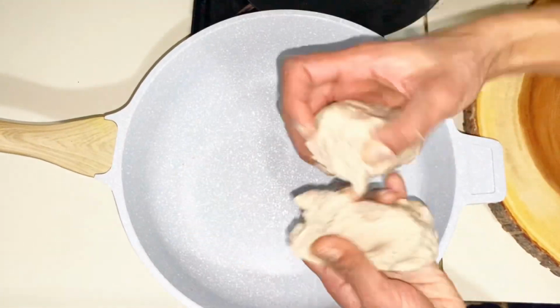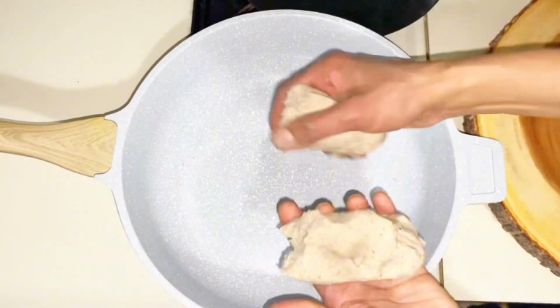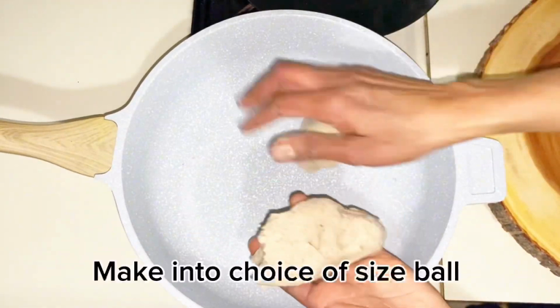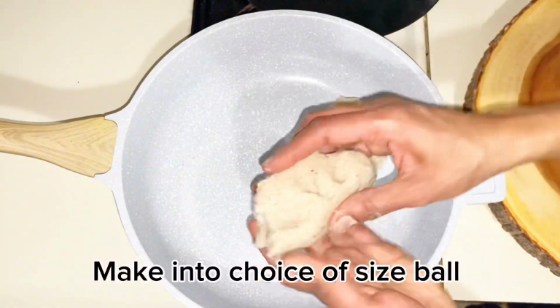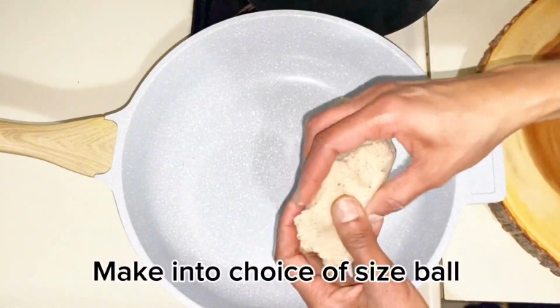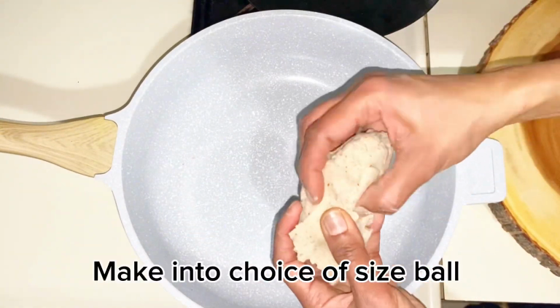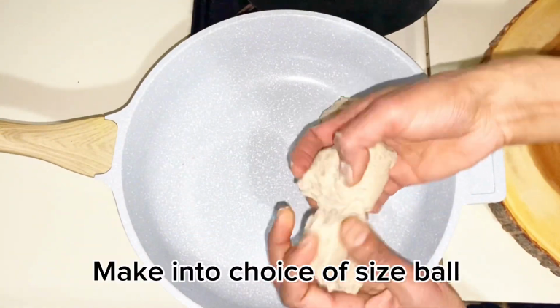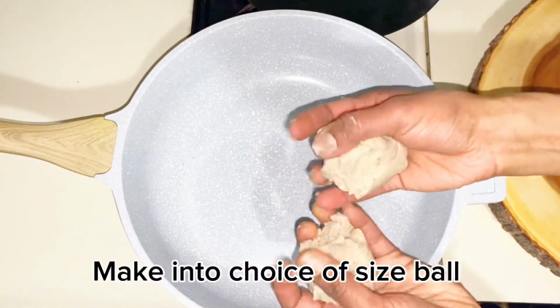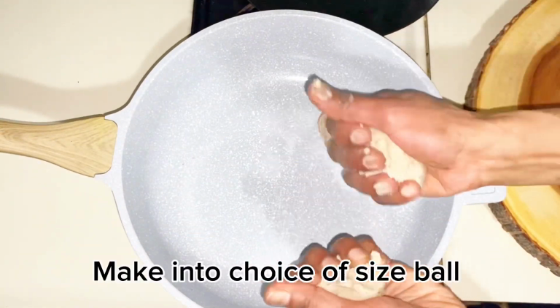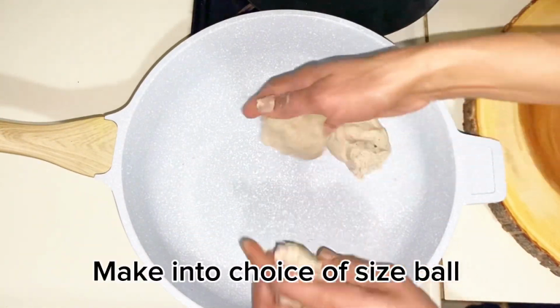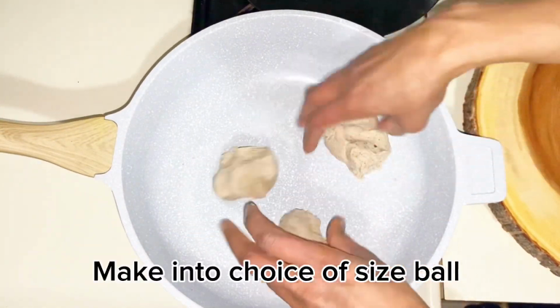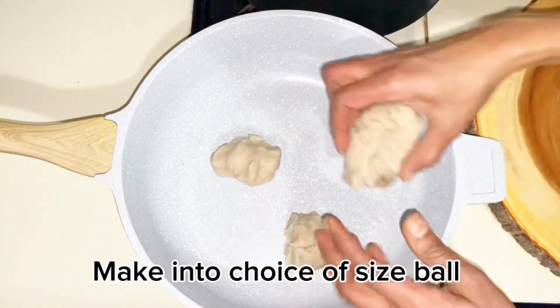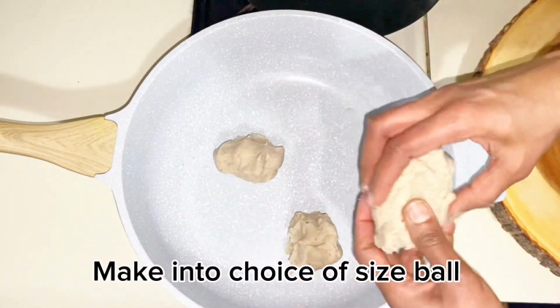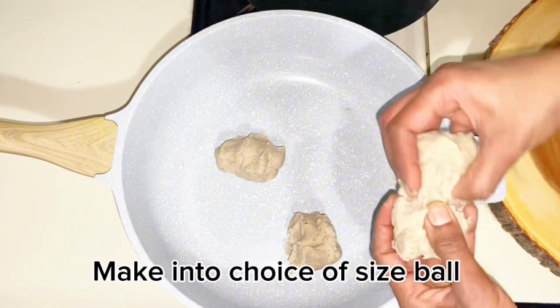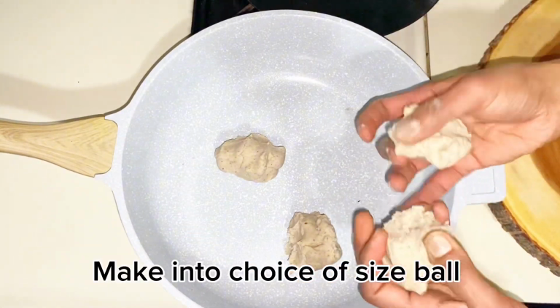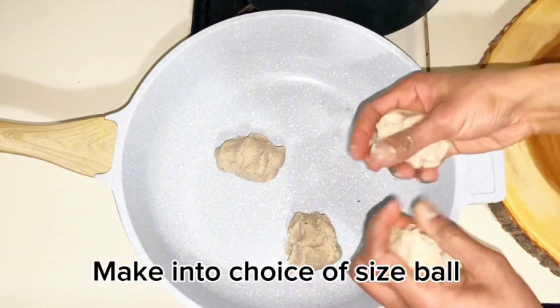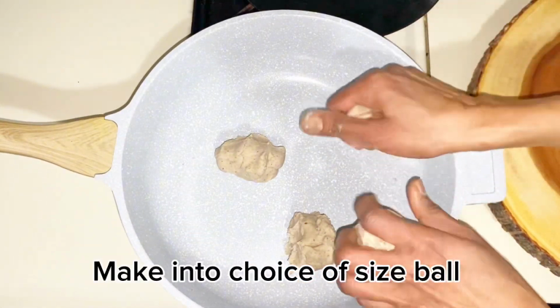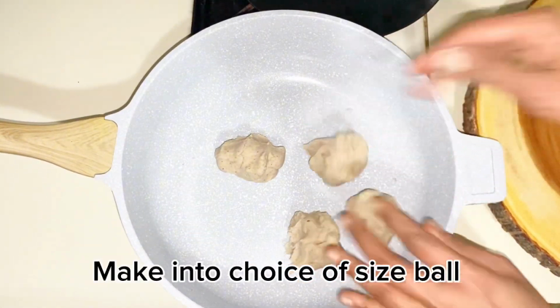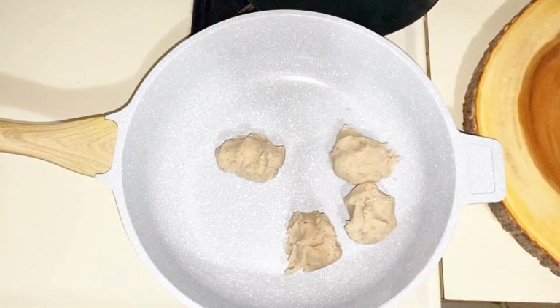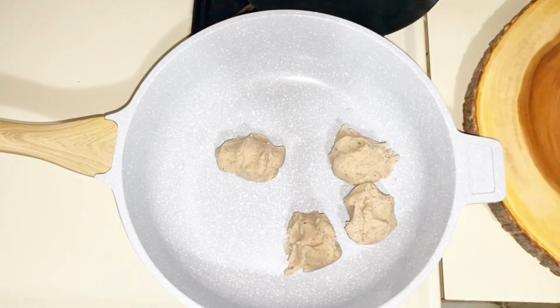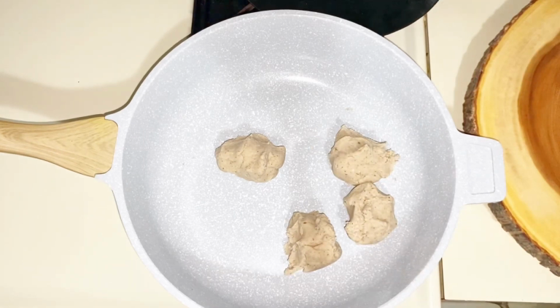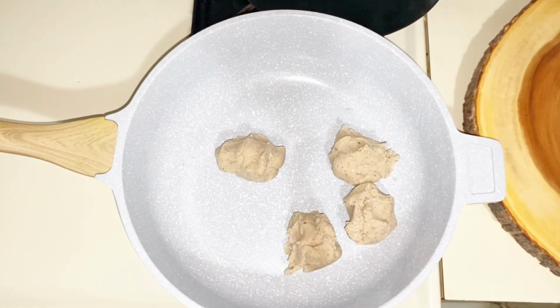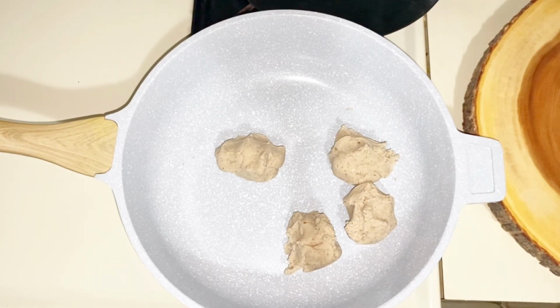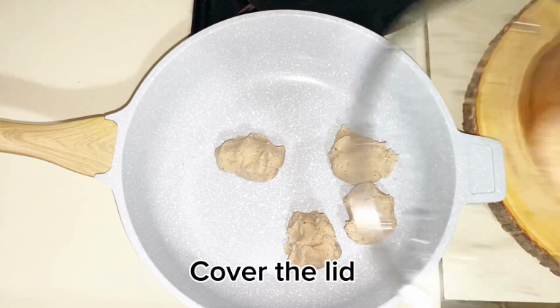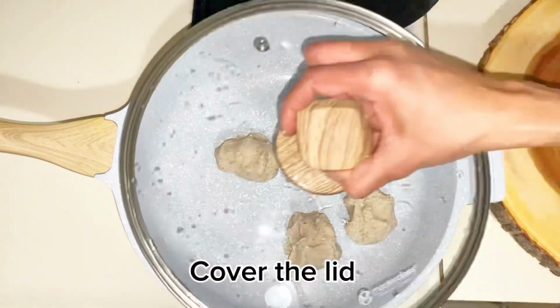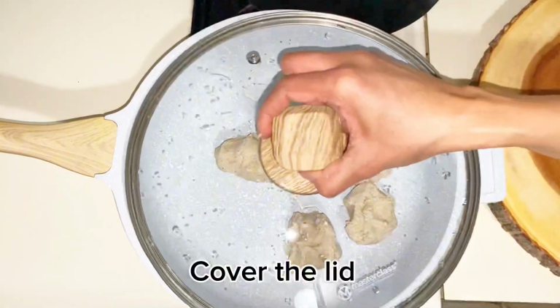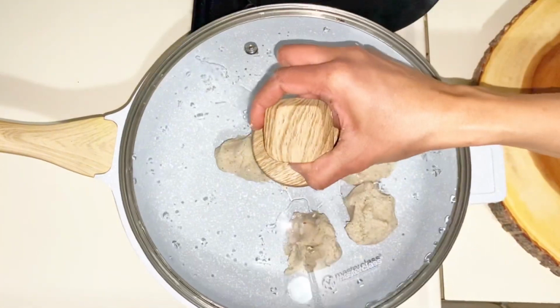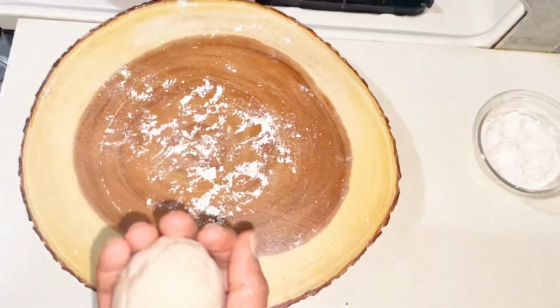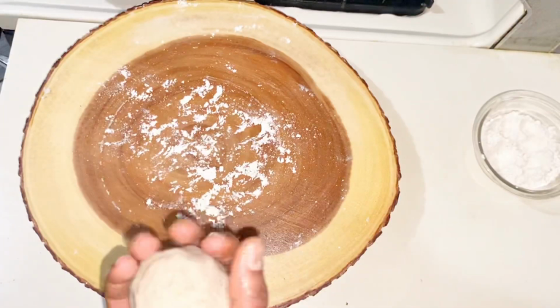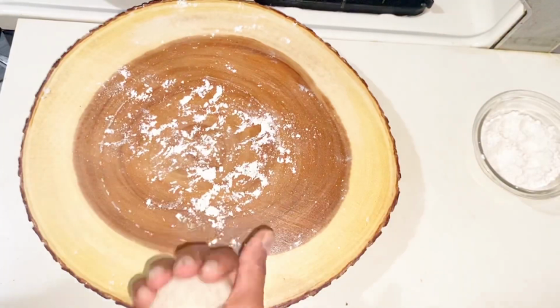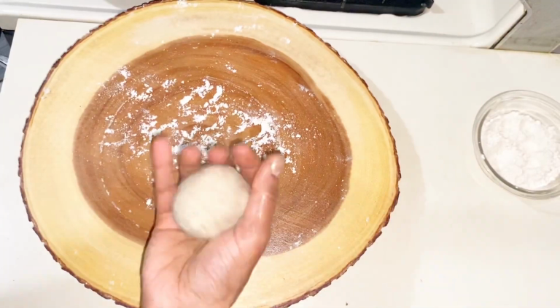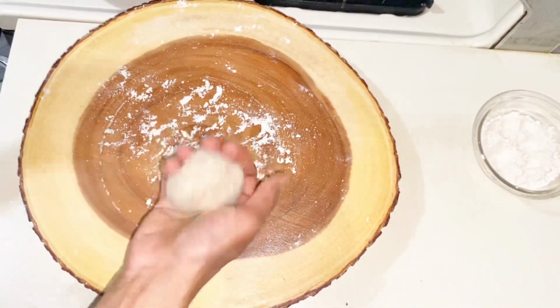Add a cup of water, put the lid on and let it dry.